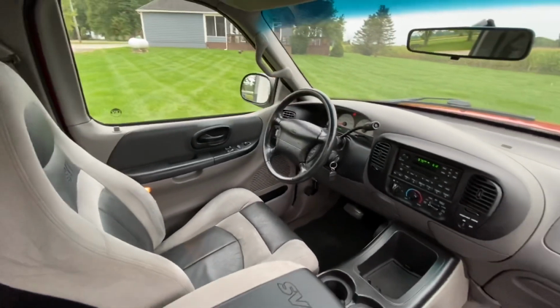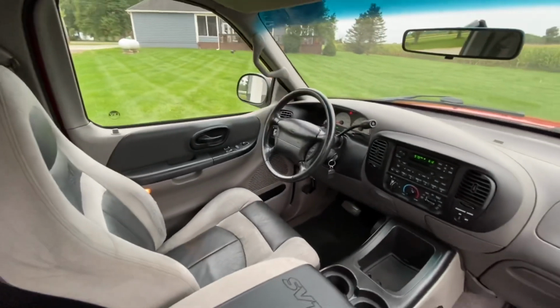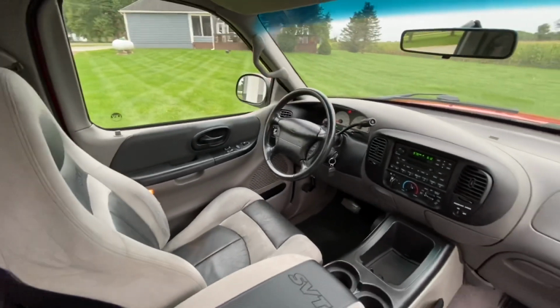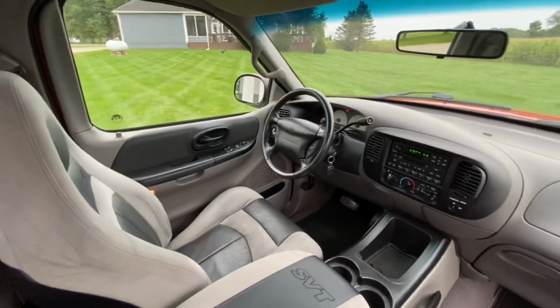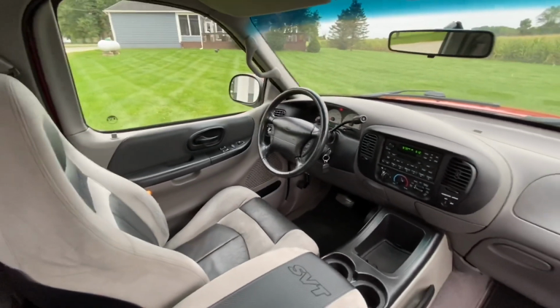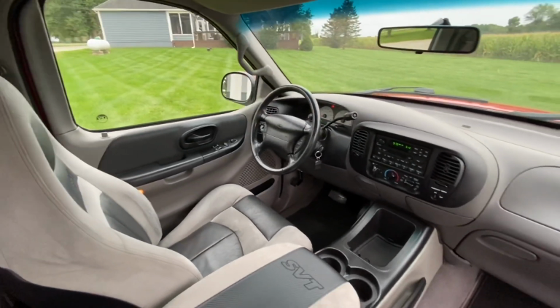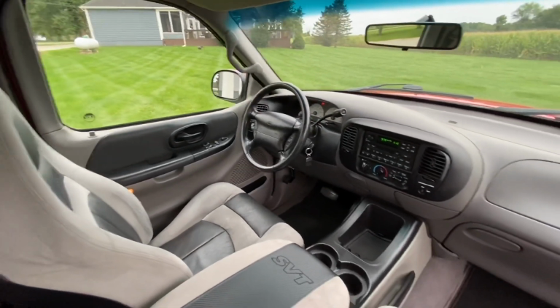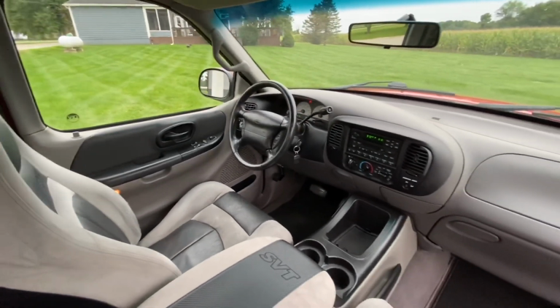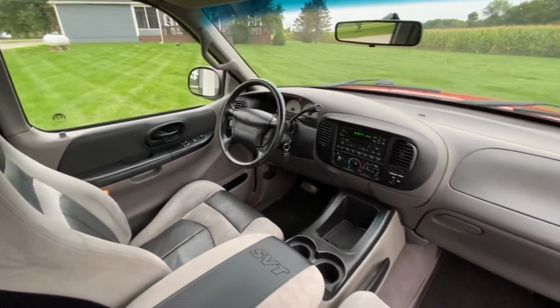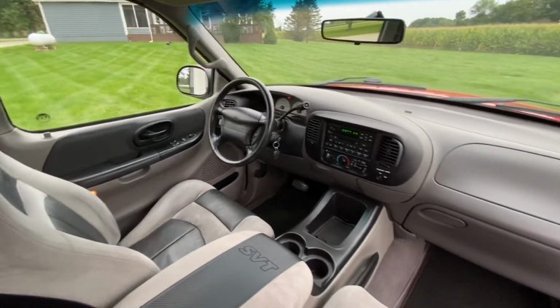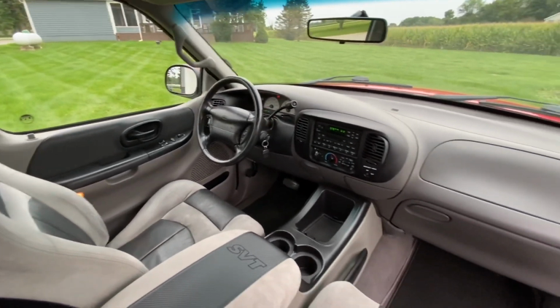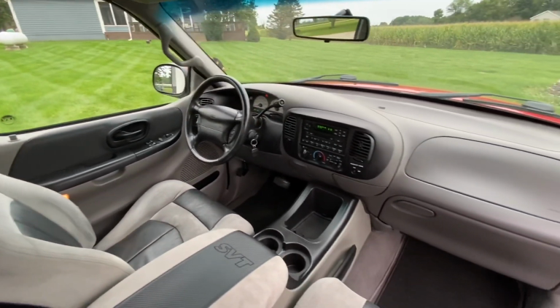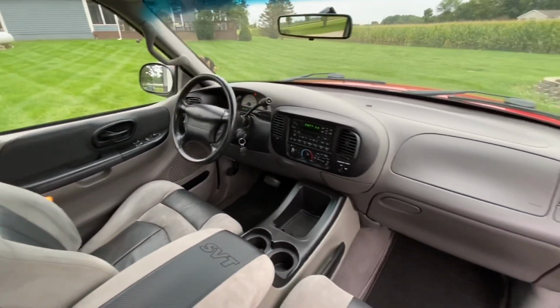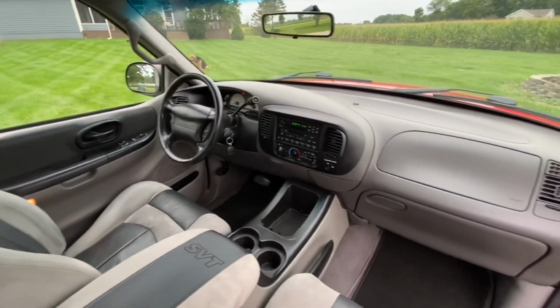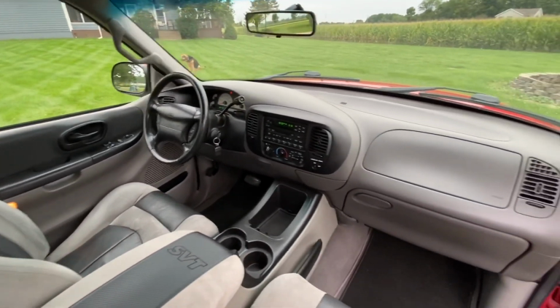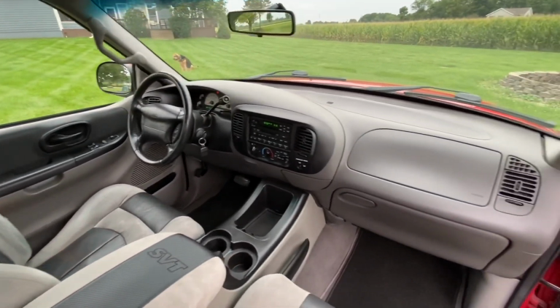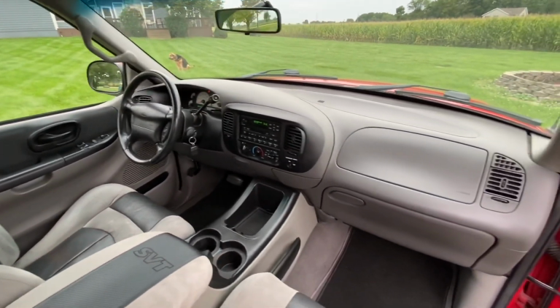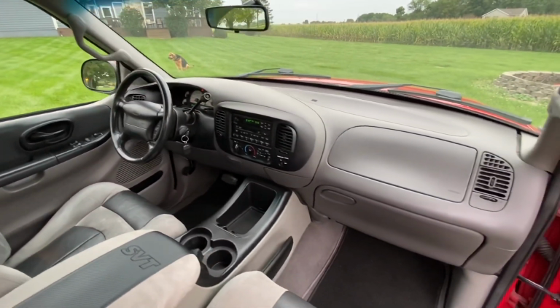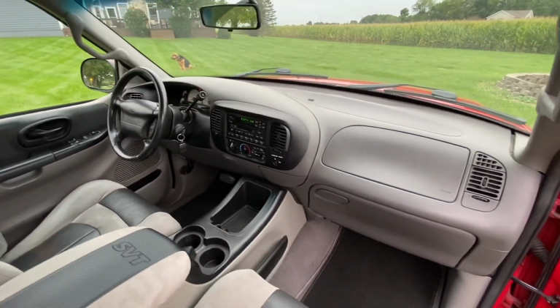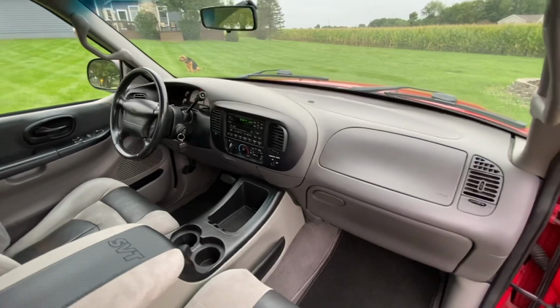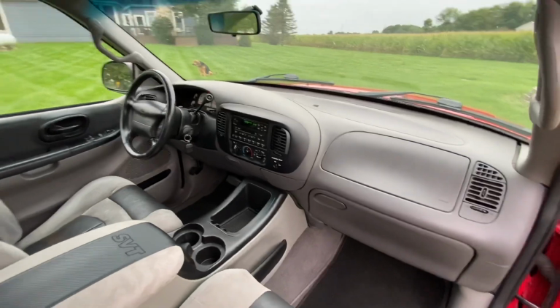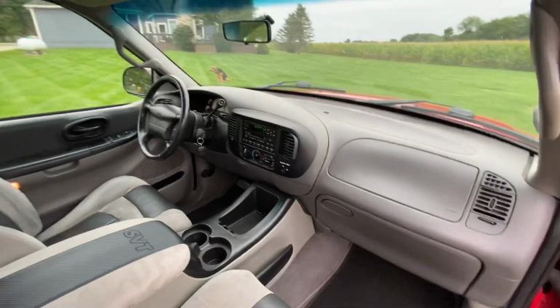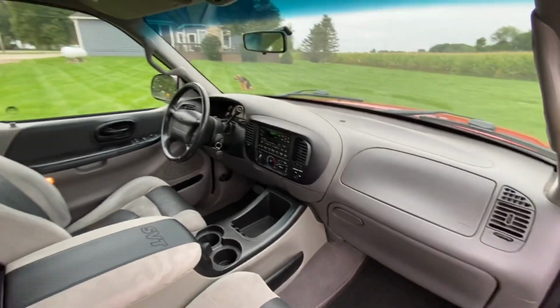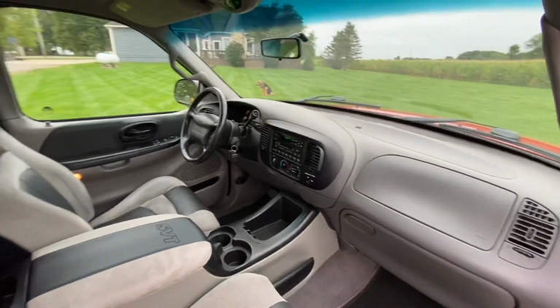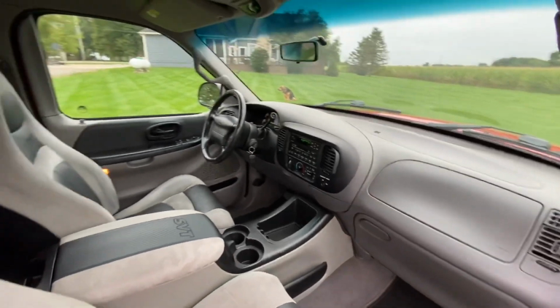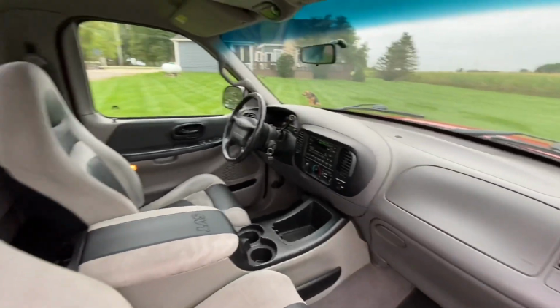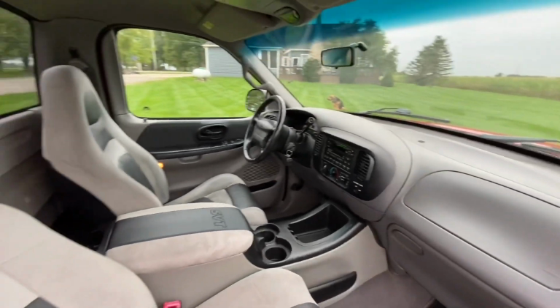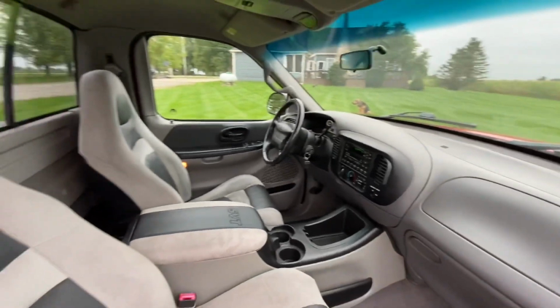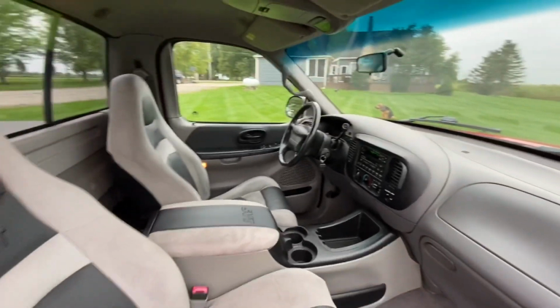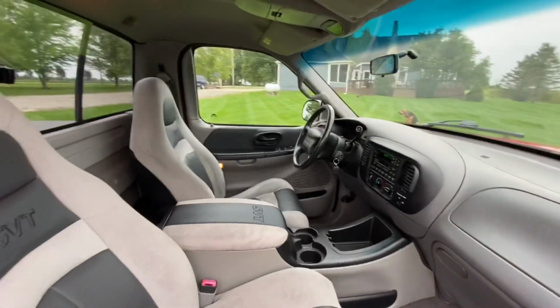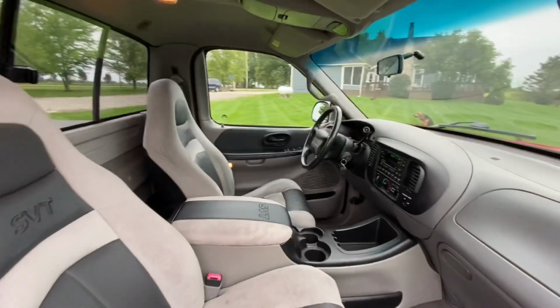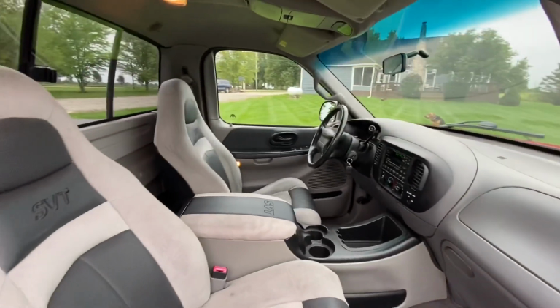This one being the iconic red — you know, what everyone's known for seeing these trucks in the Fast and Furious movie.